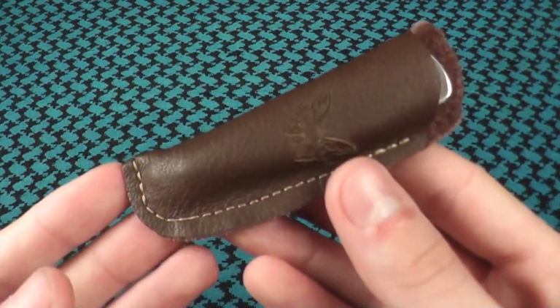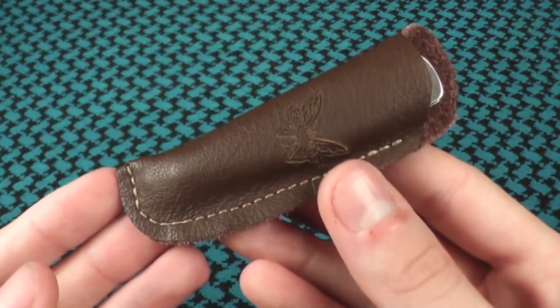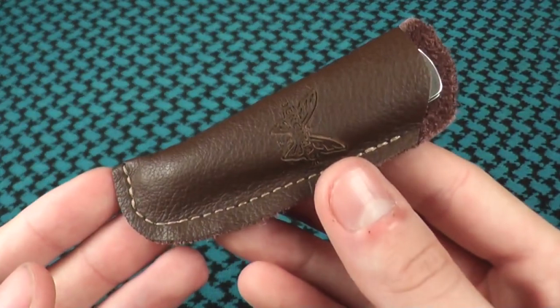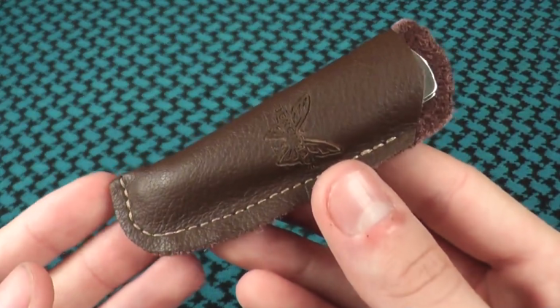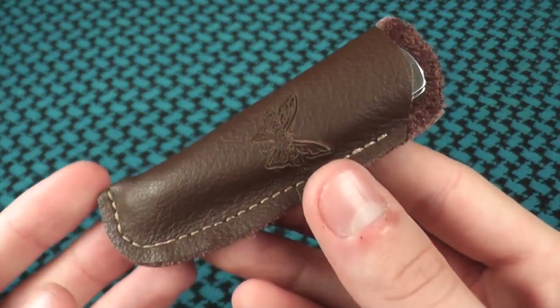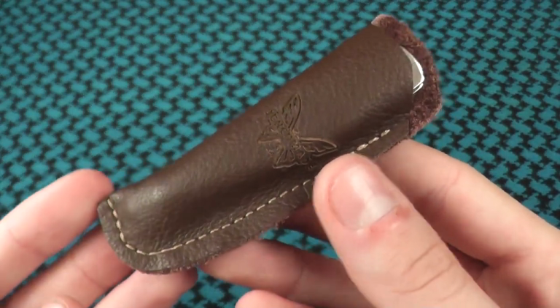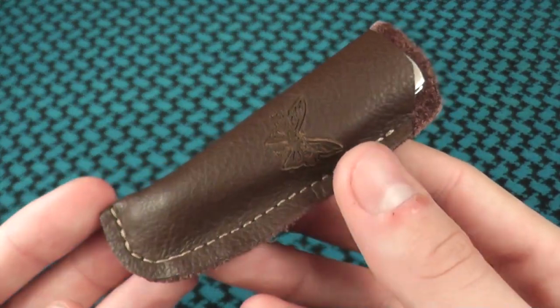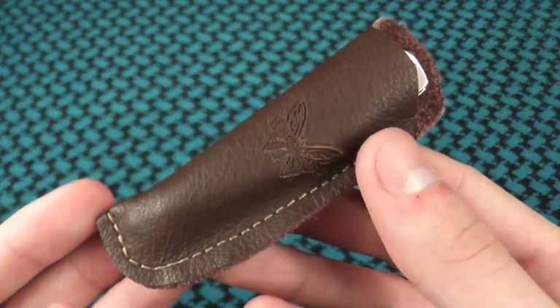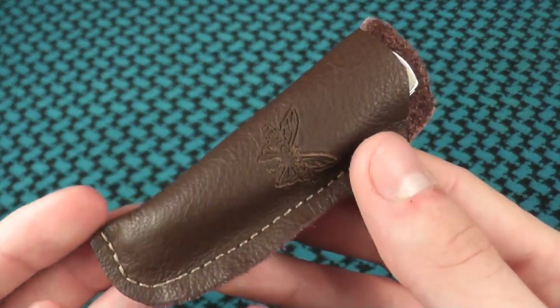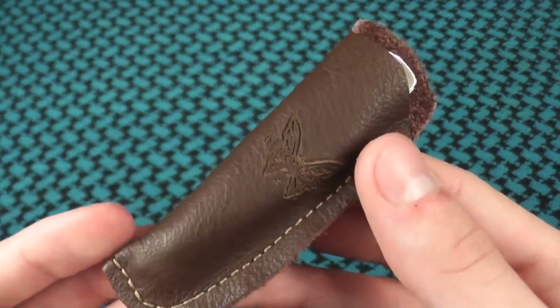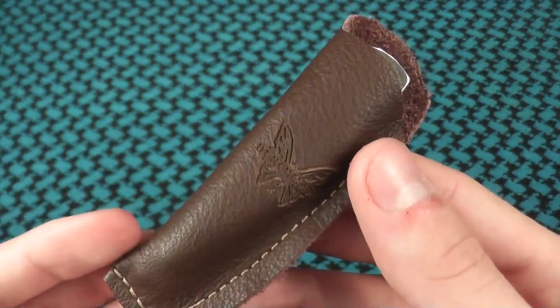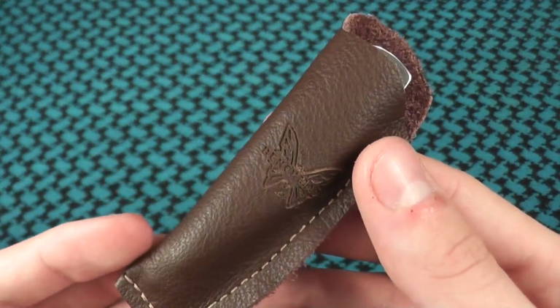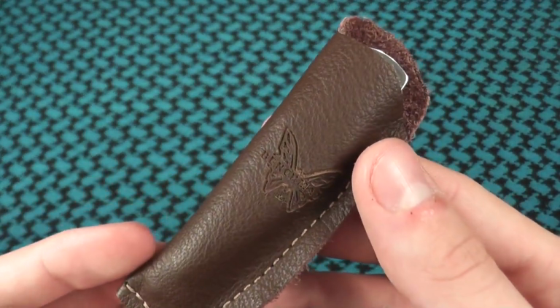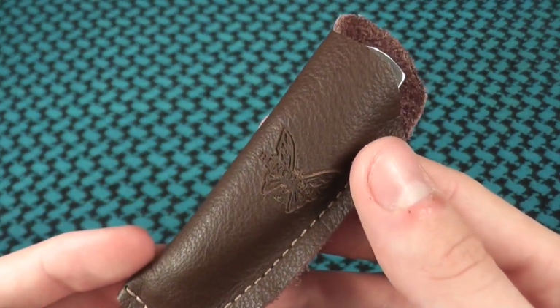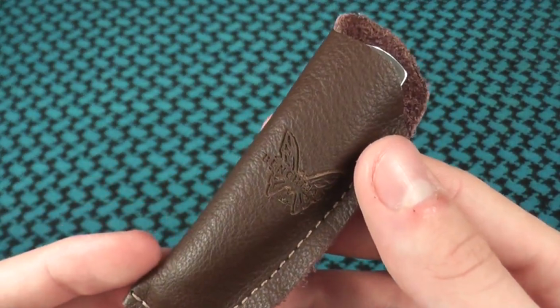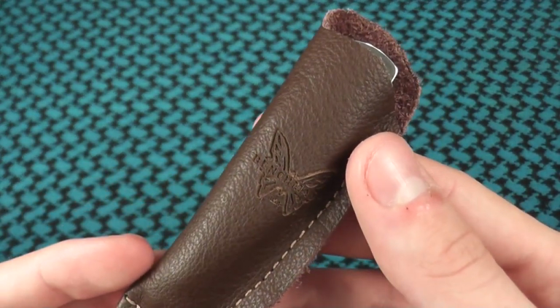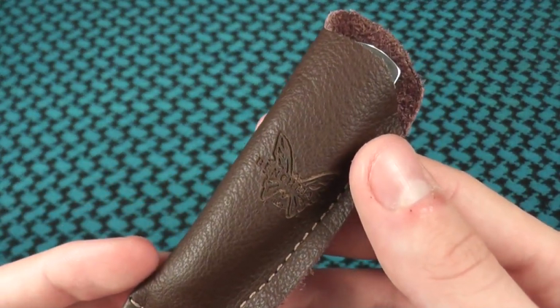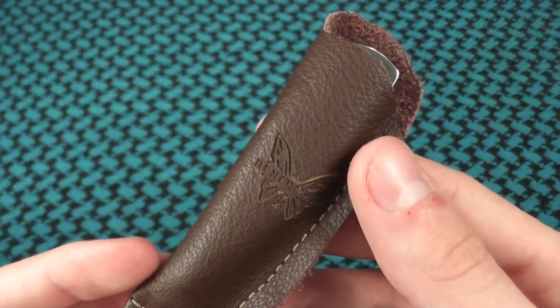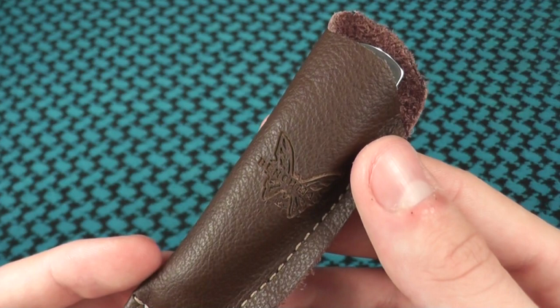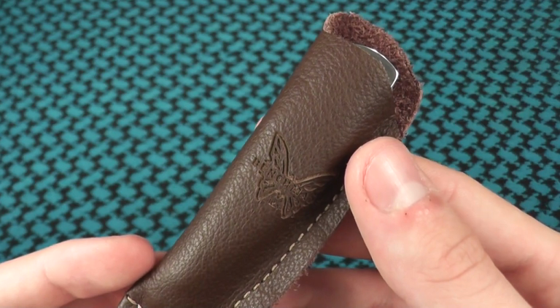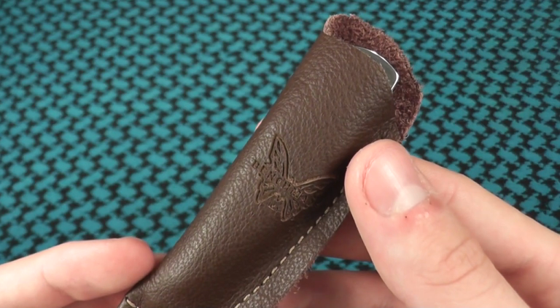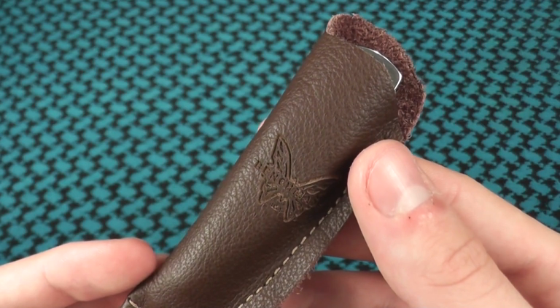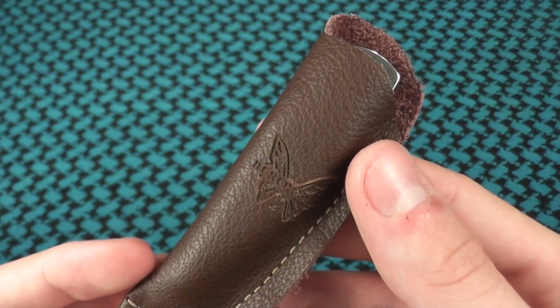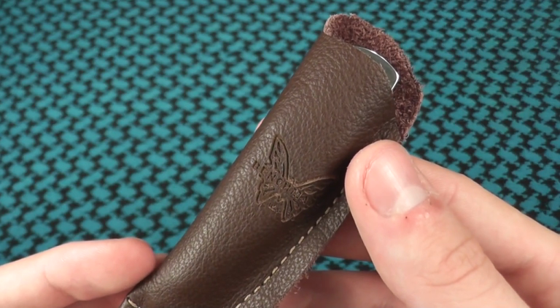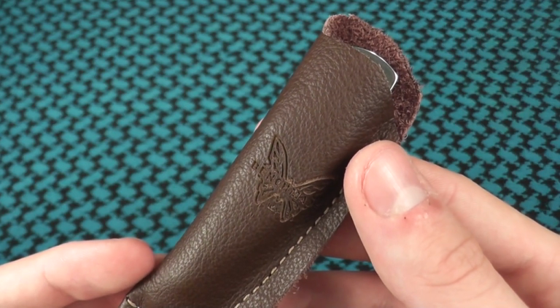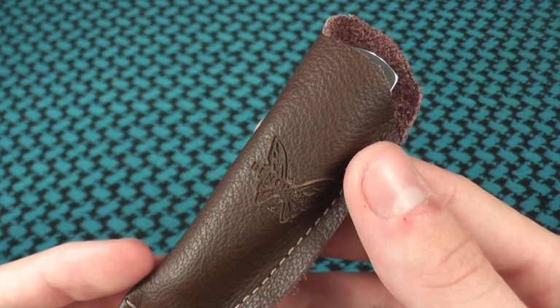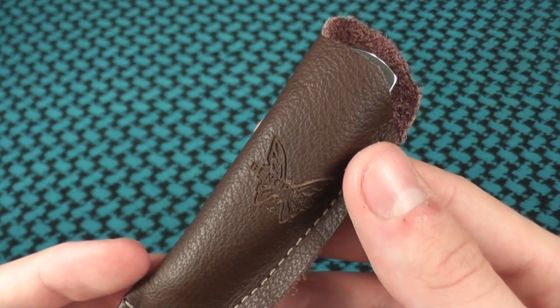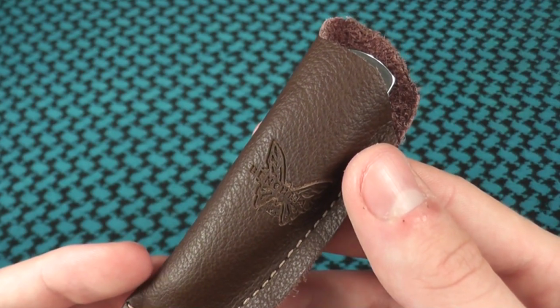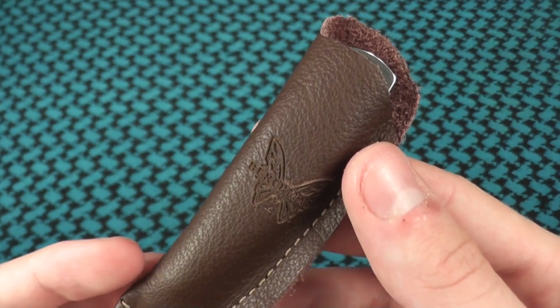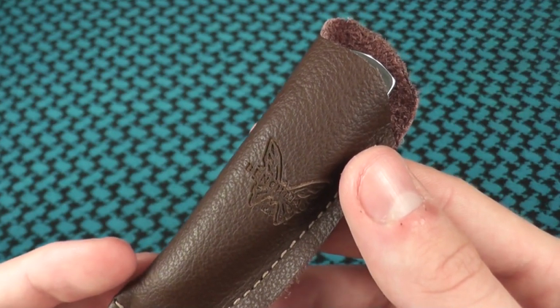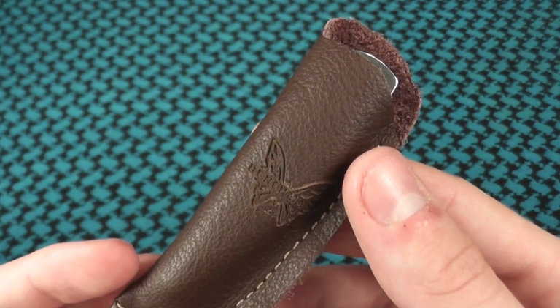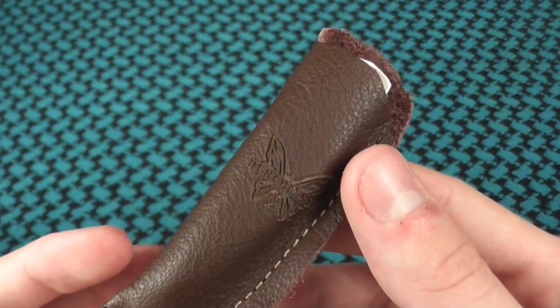Welcome to 1080p Macro Time. Today we're going to be taking a look at the Paul Axel A5.